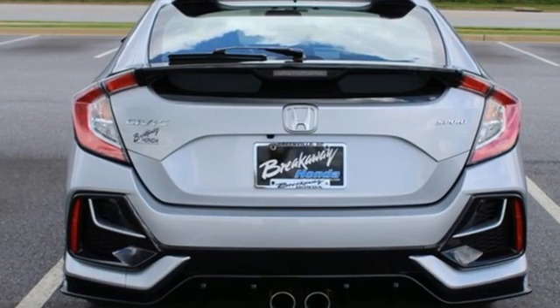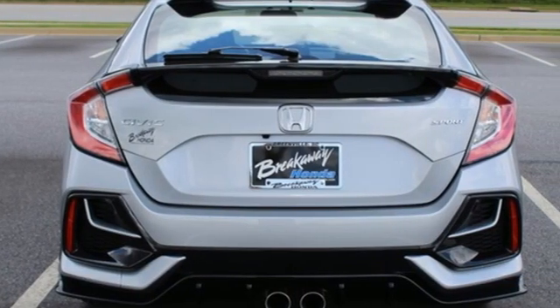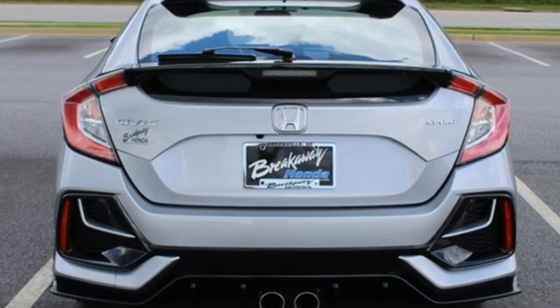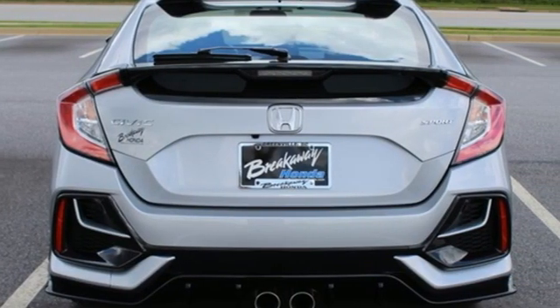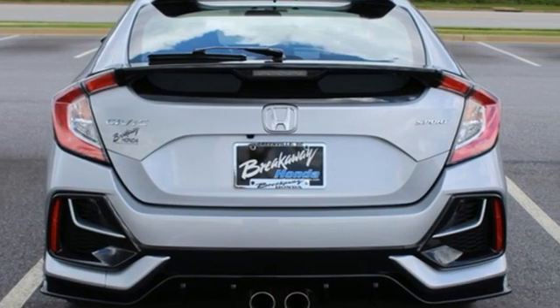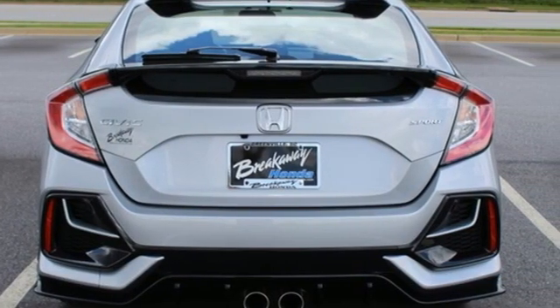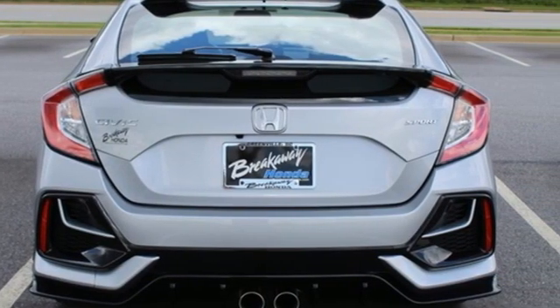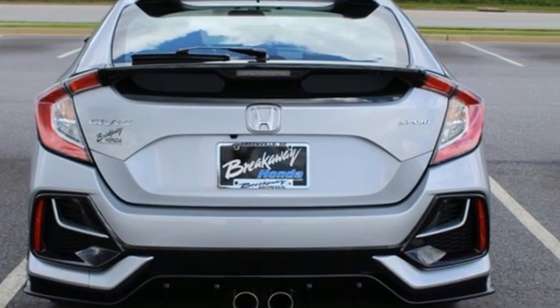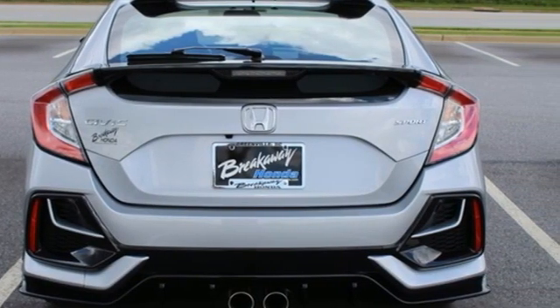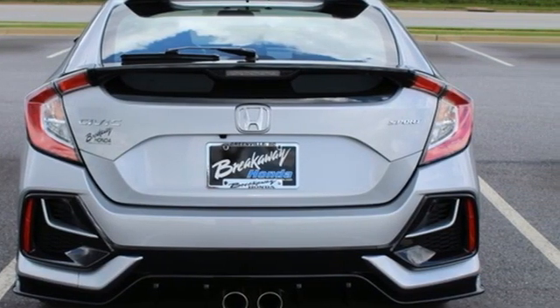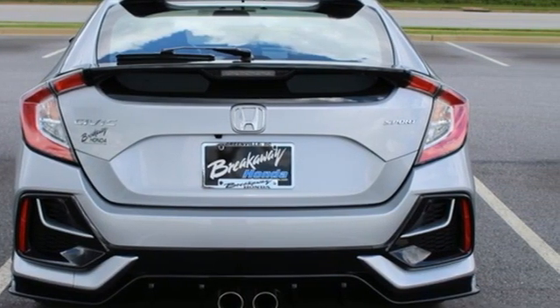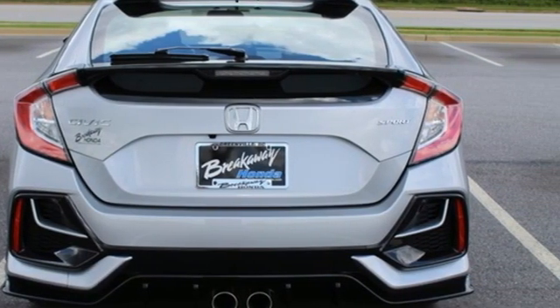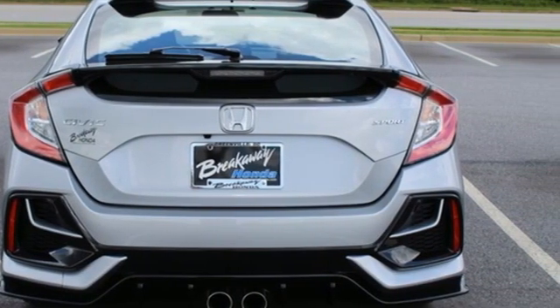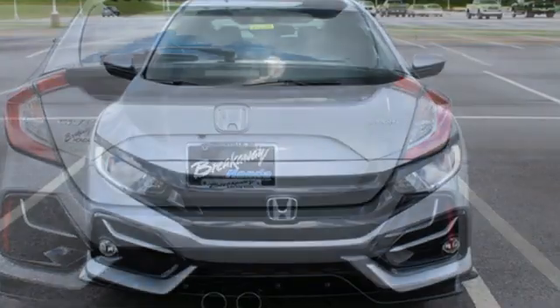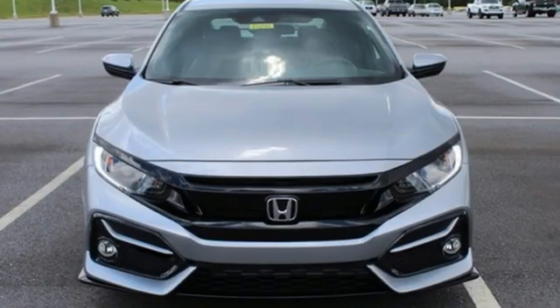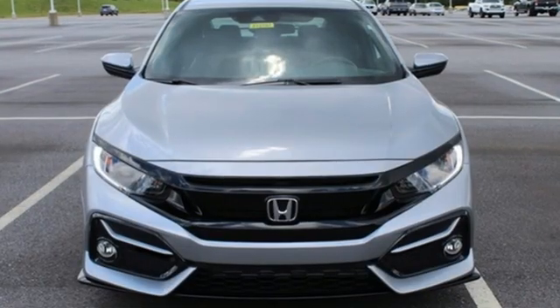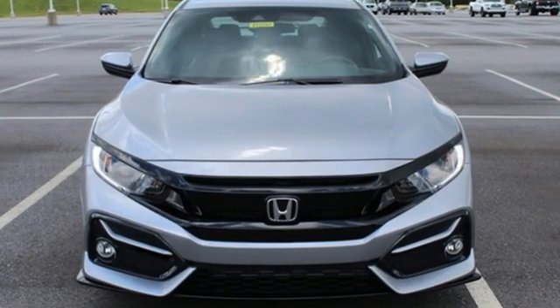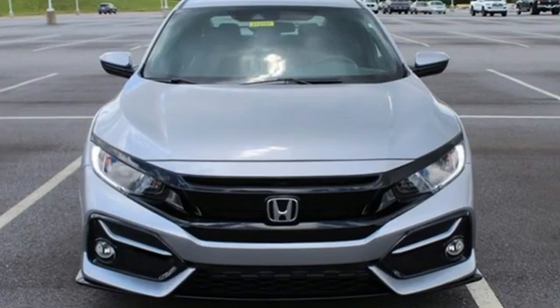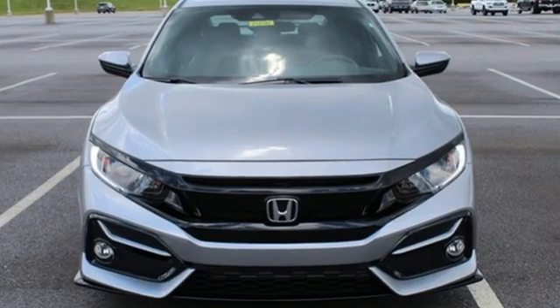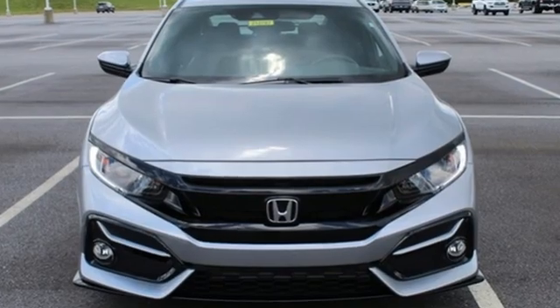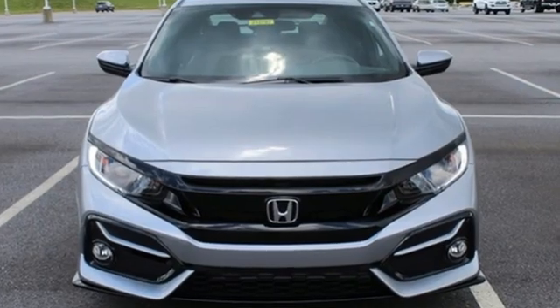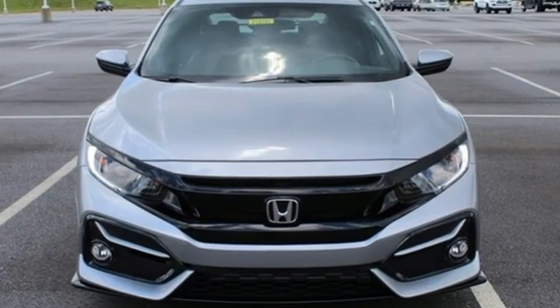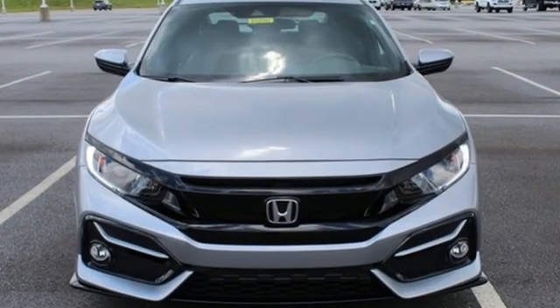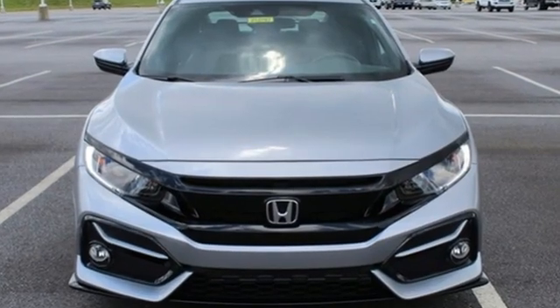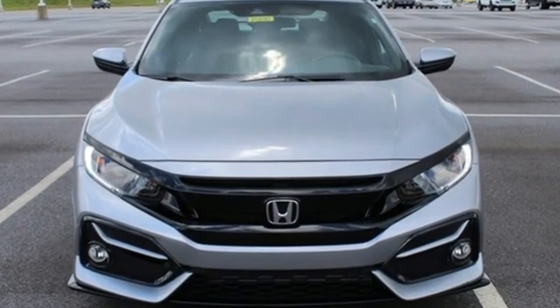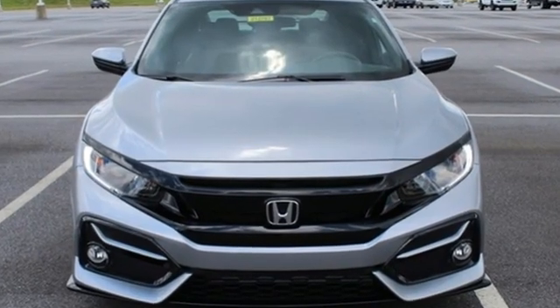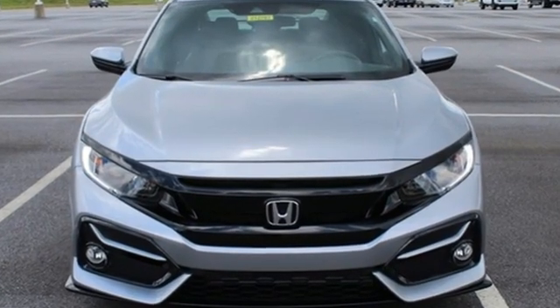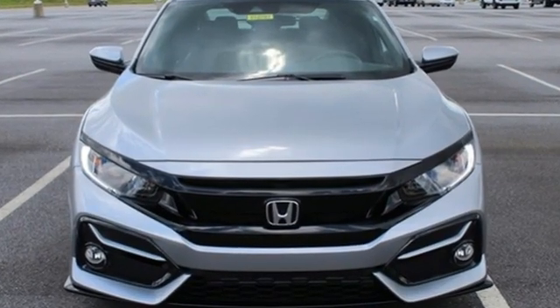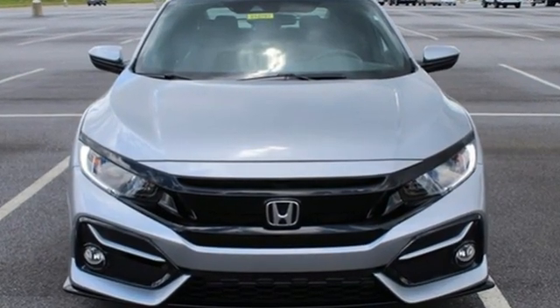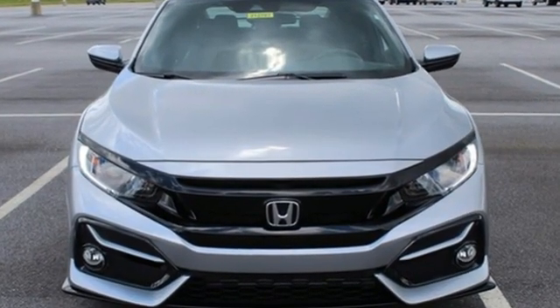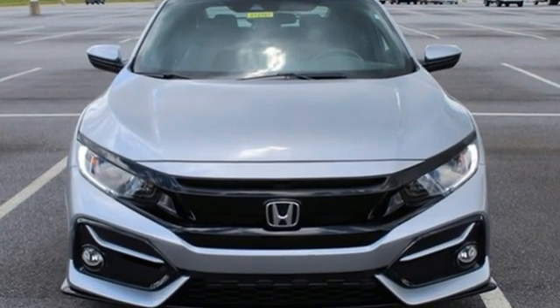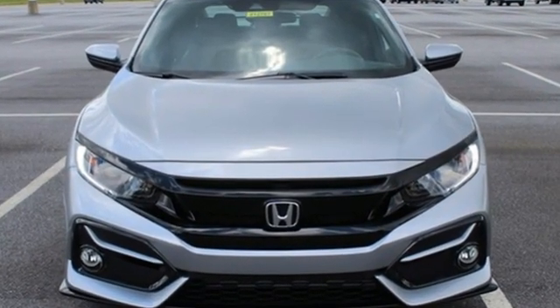Honda has a world-renowned reputation for reliability. You need to drive it to believe it. See it for yourself today.